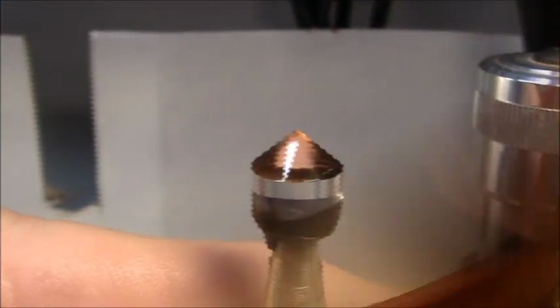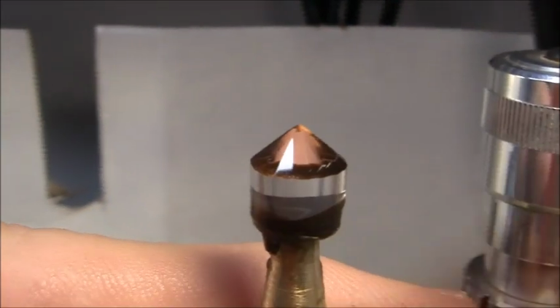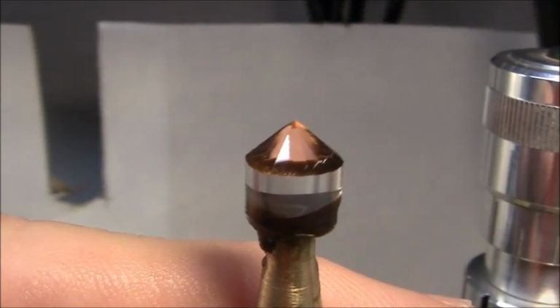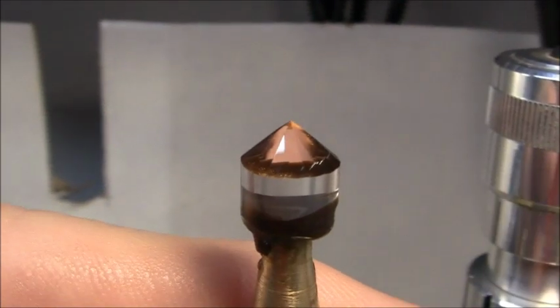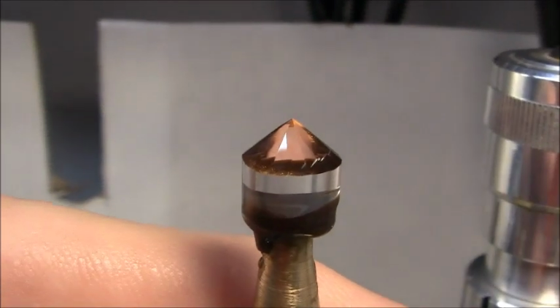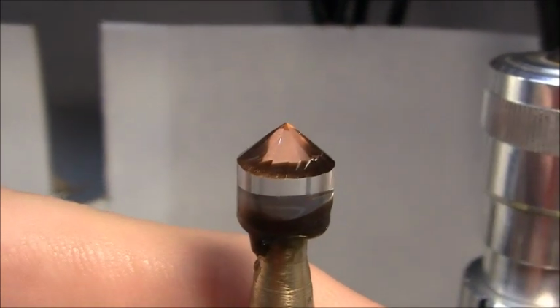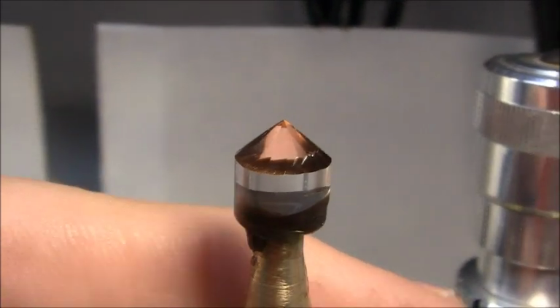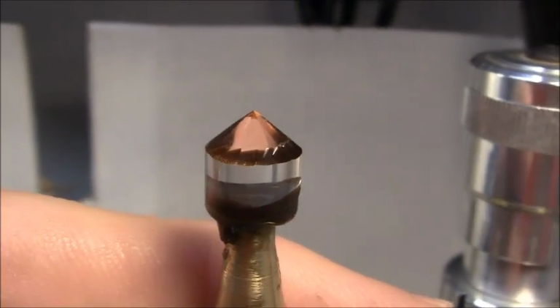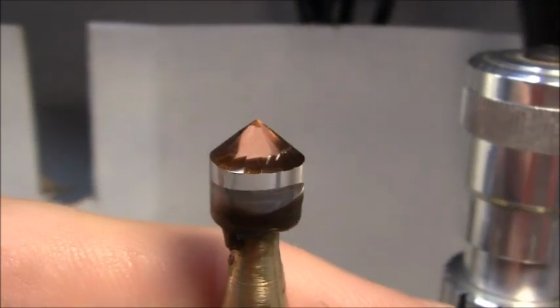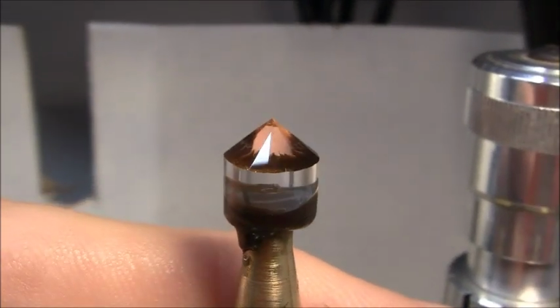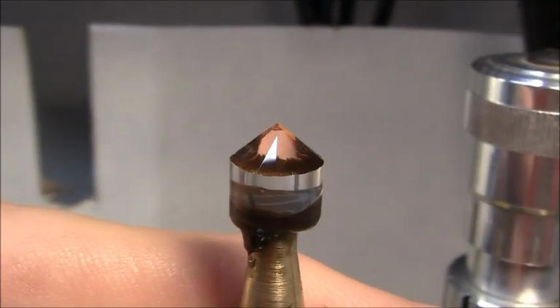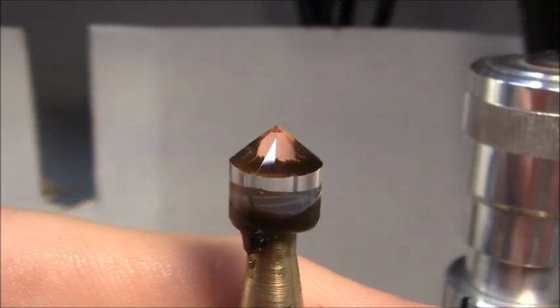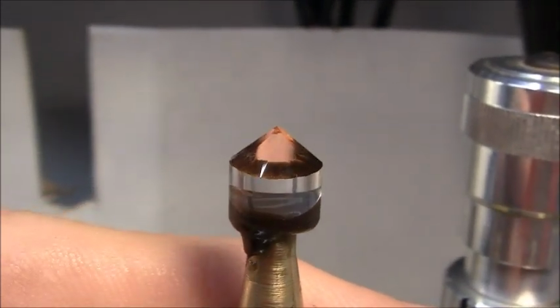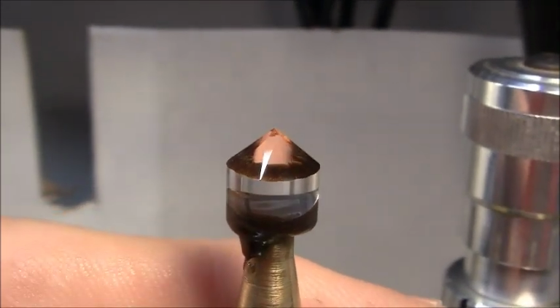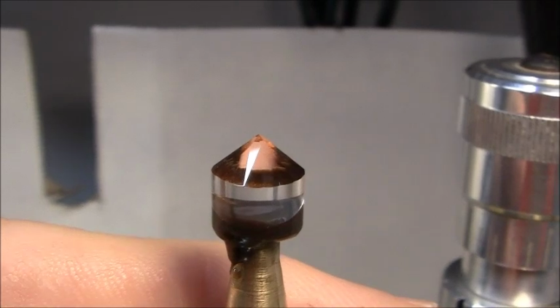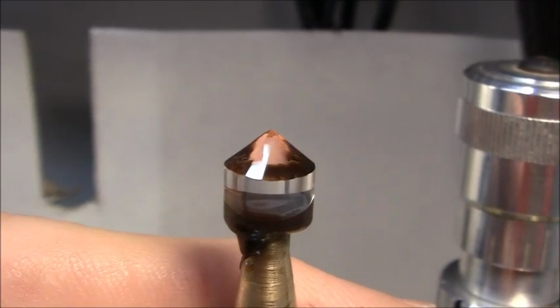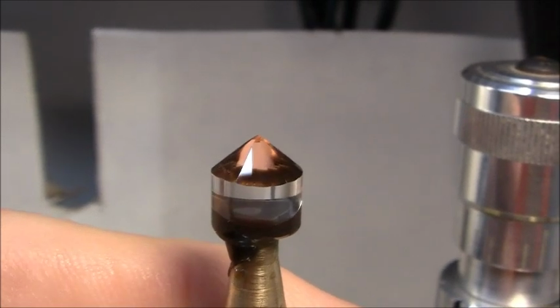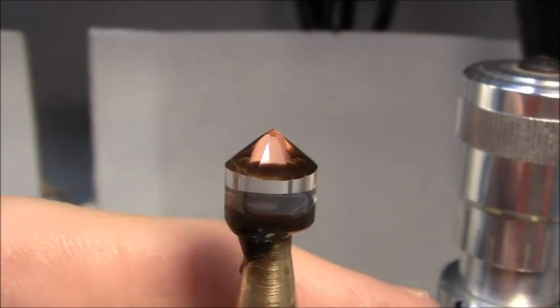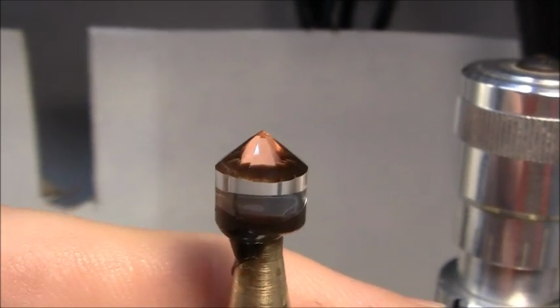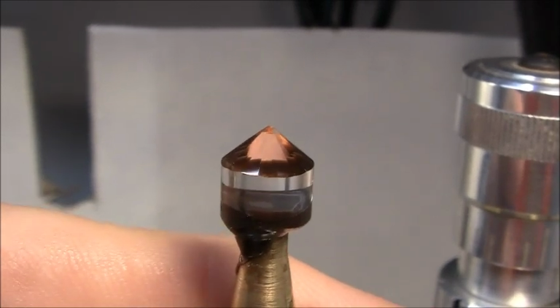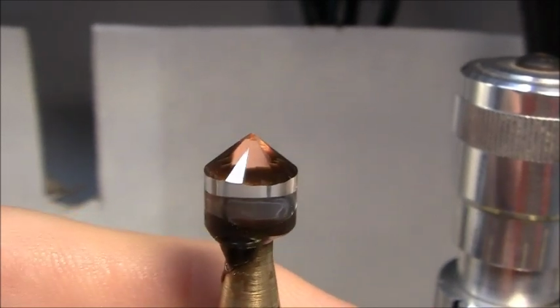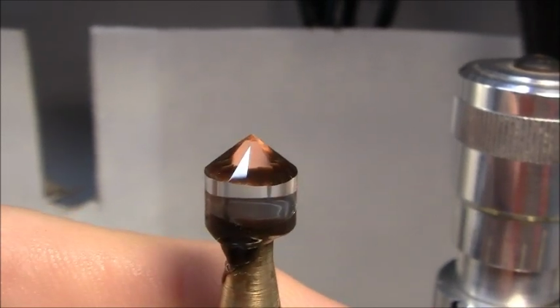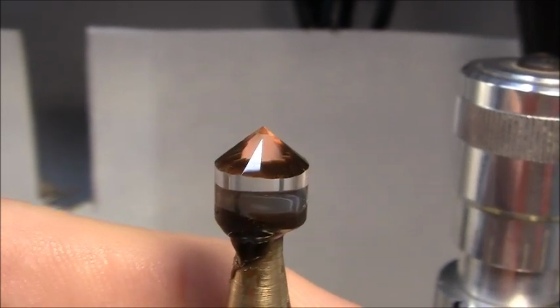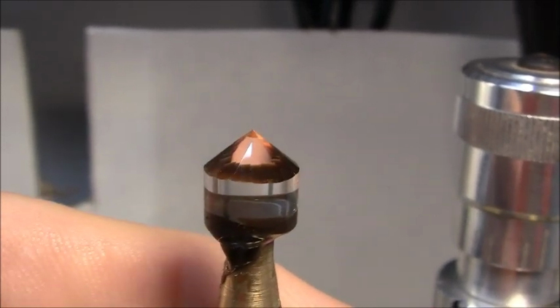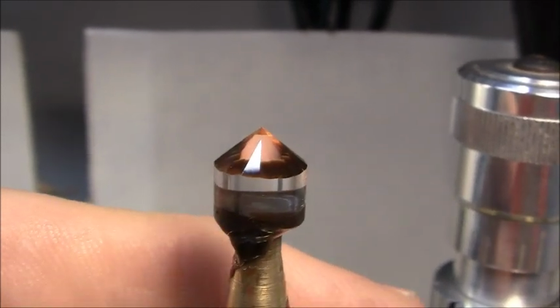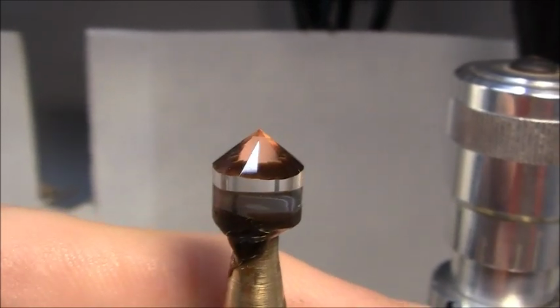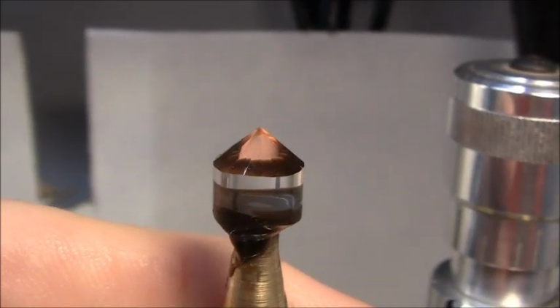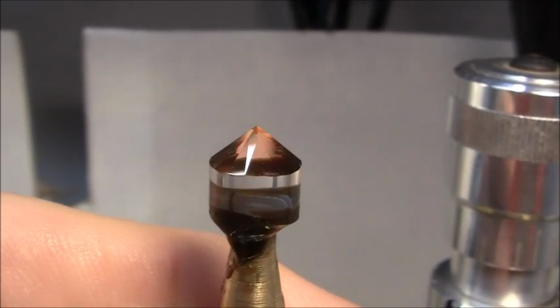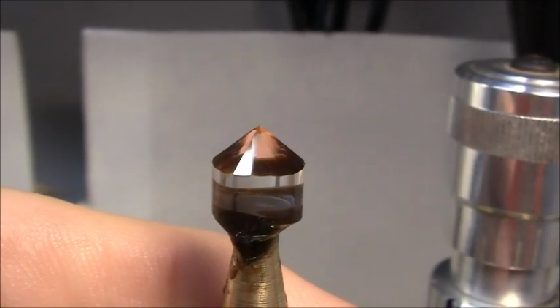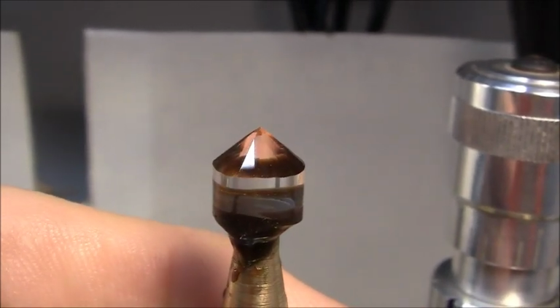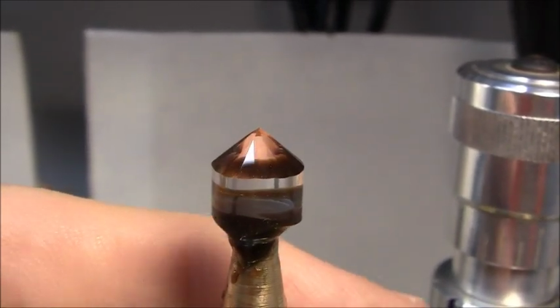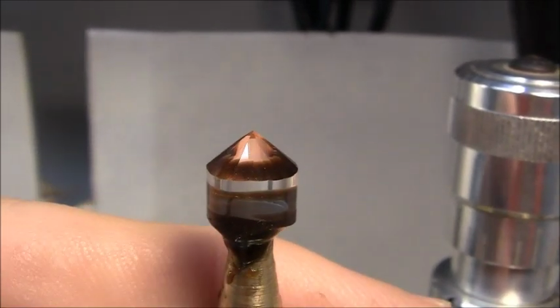I've finished polishing the pavilion. So next is the stone transfer.